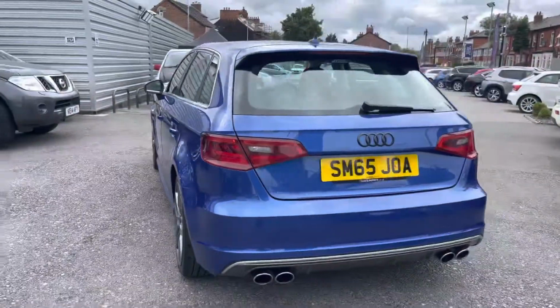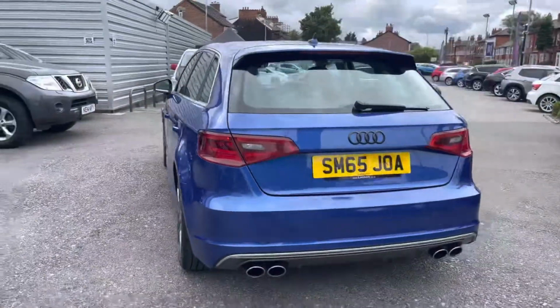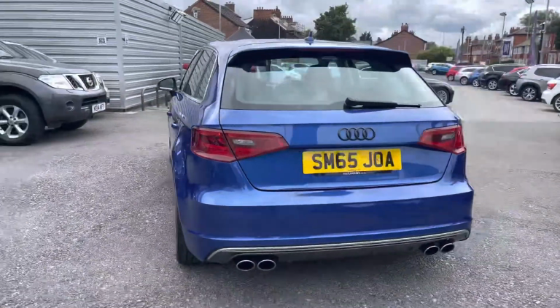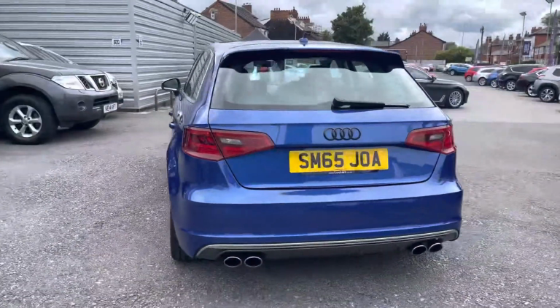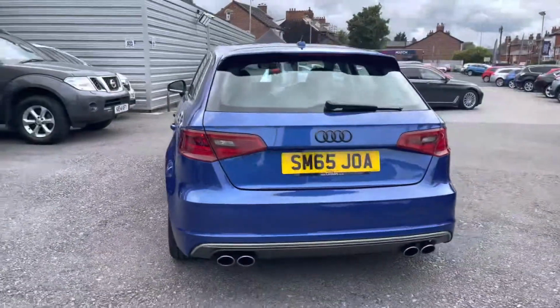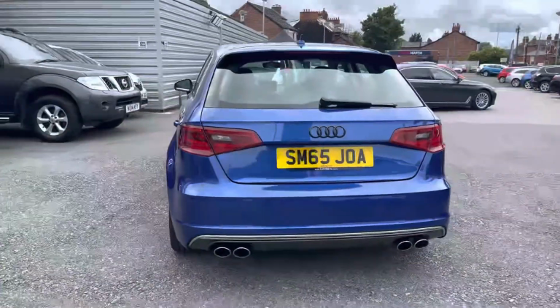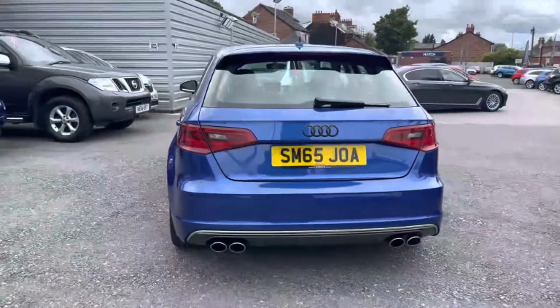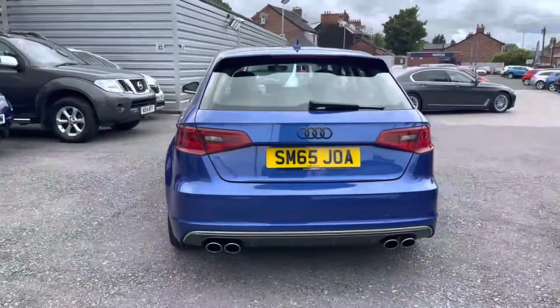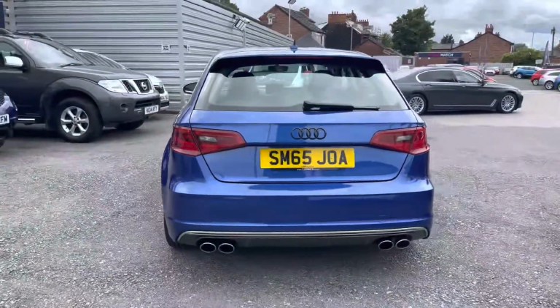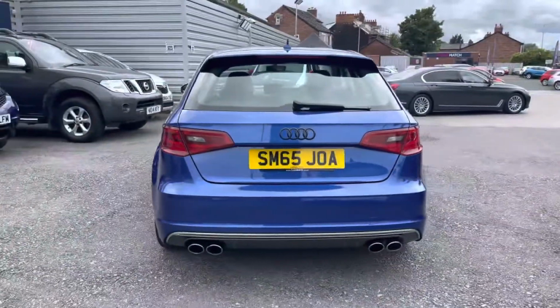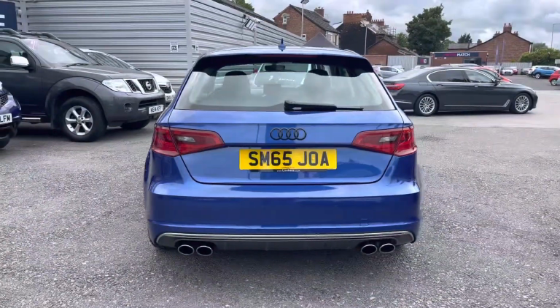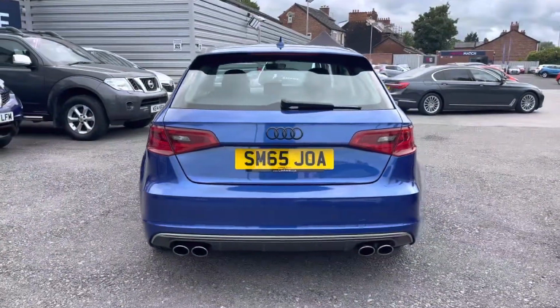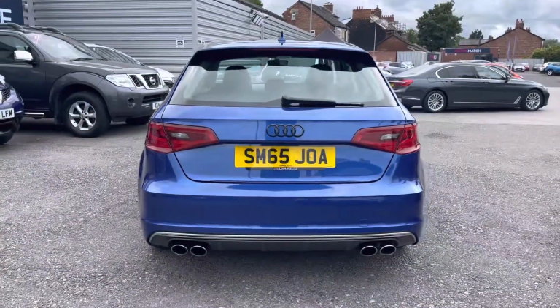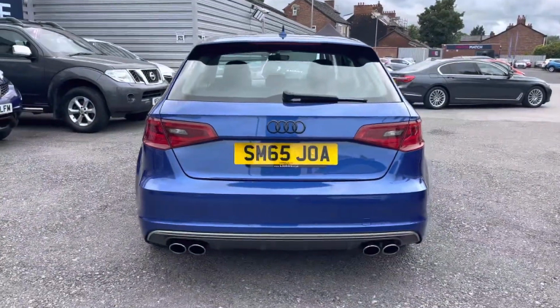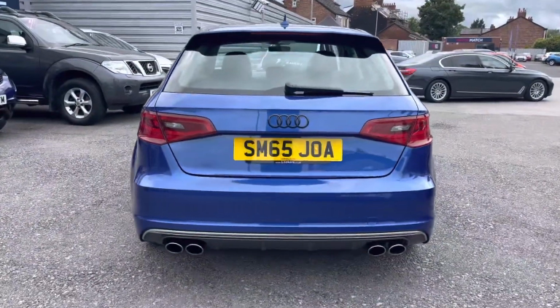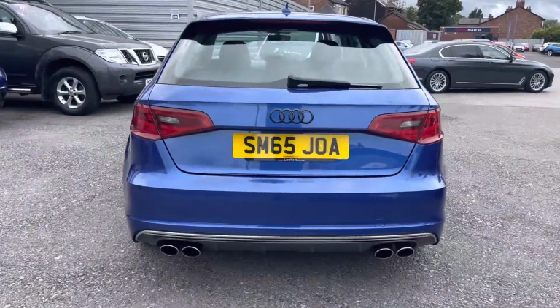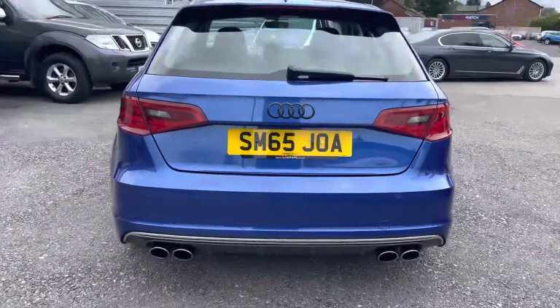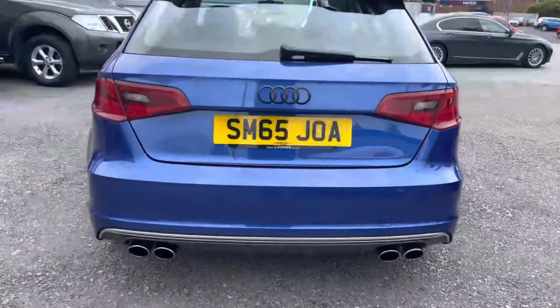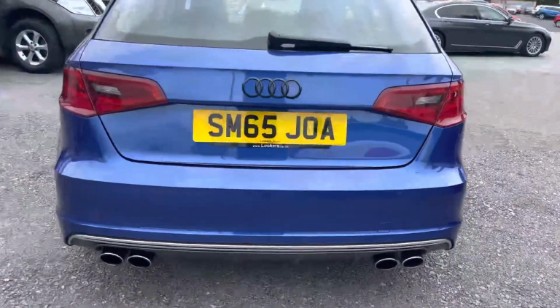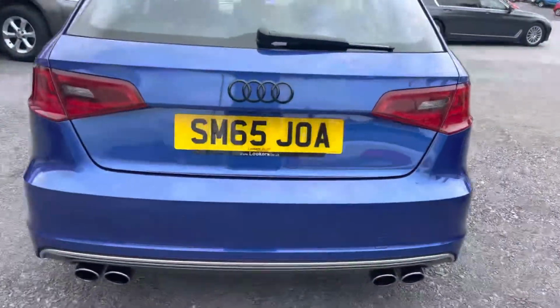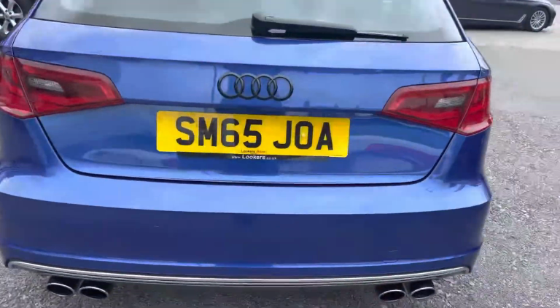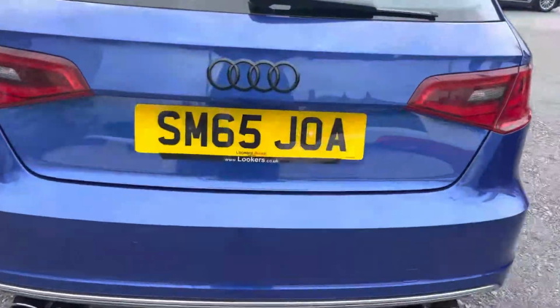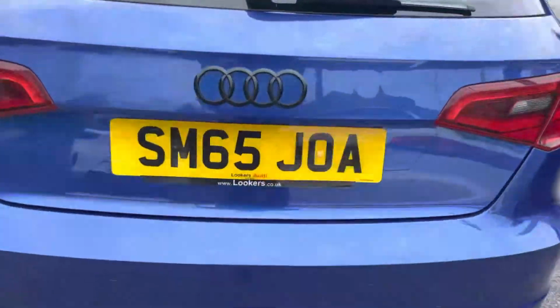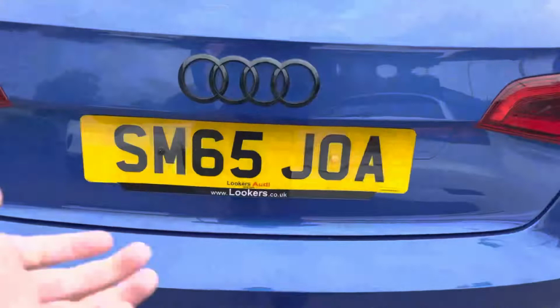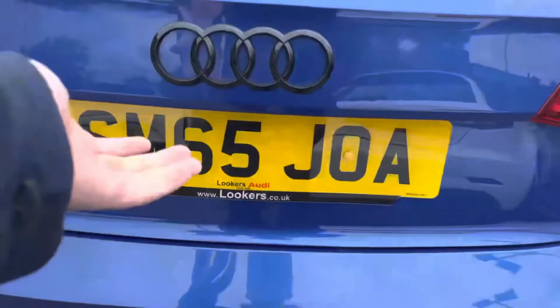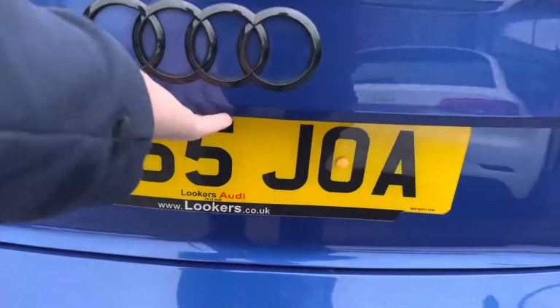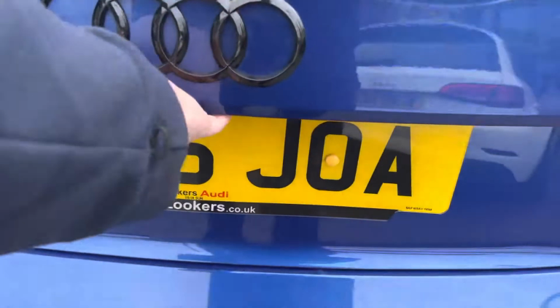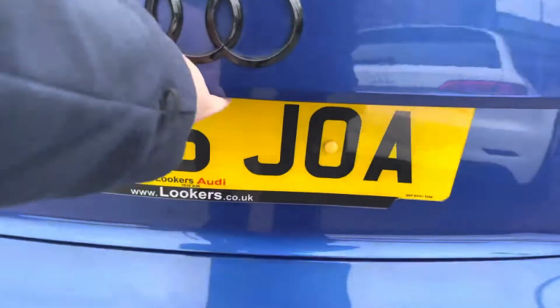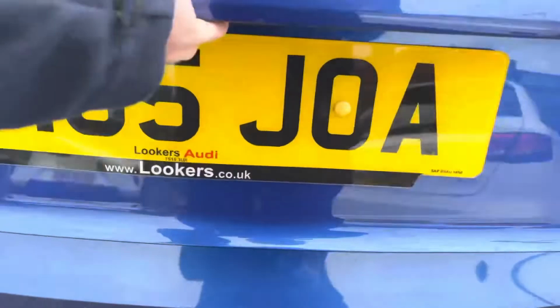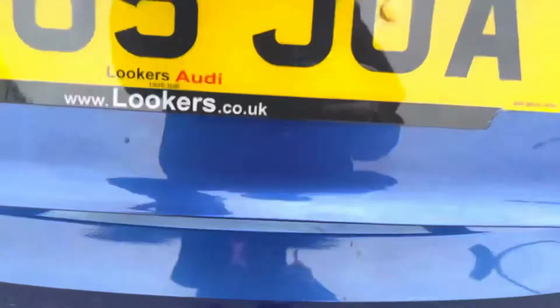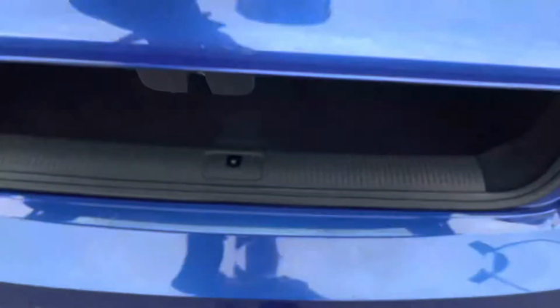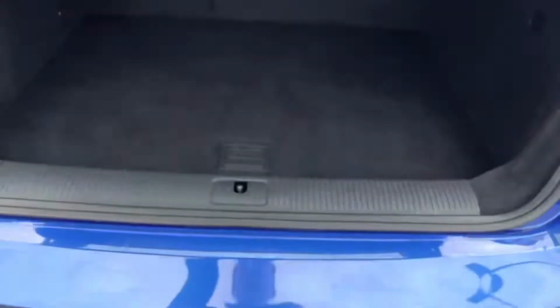Heading to the rear of the vehicle now, you have your quad exhaust — two on either side — and your black Audi badge in there.